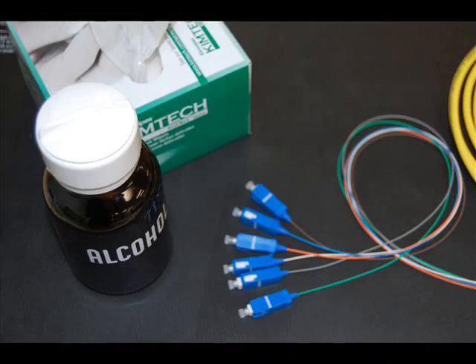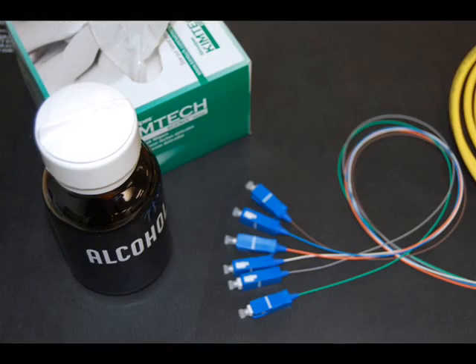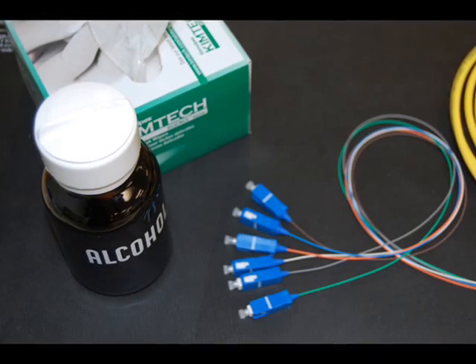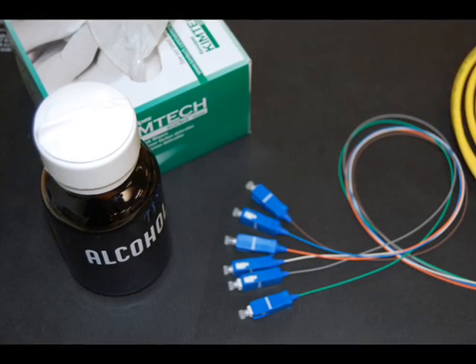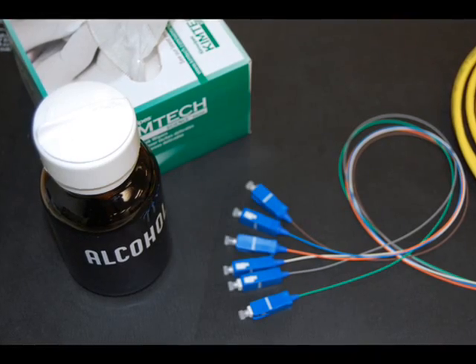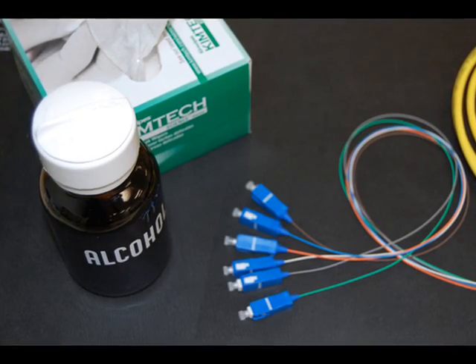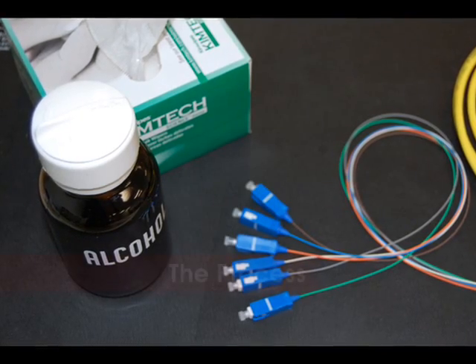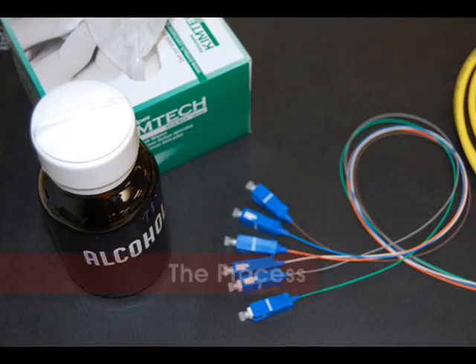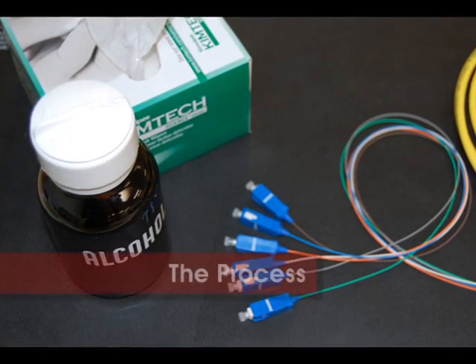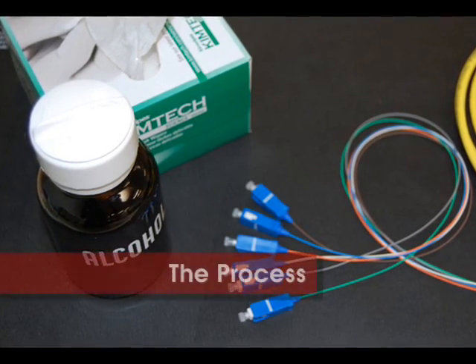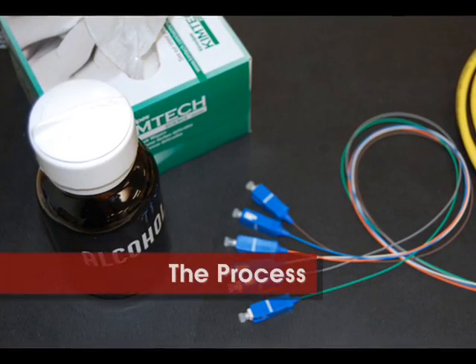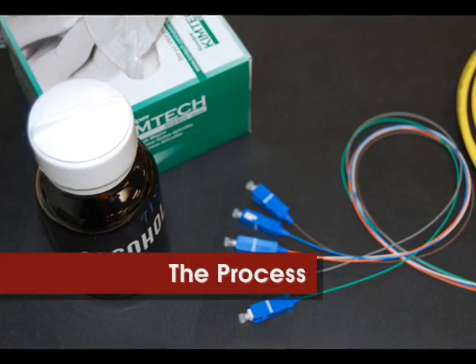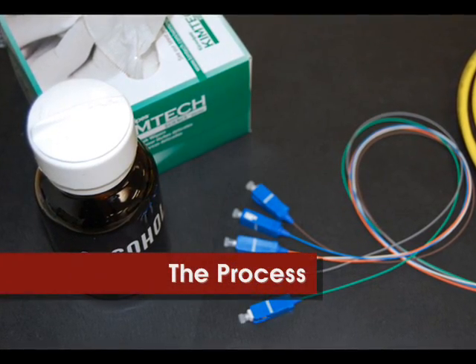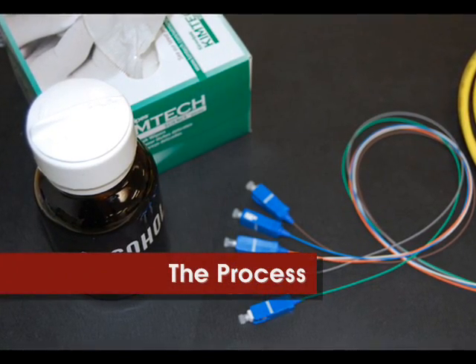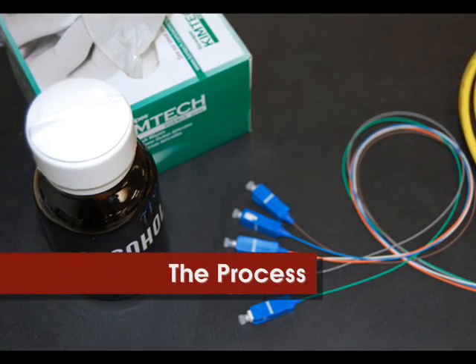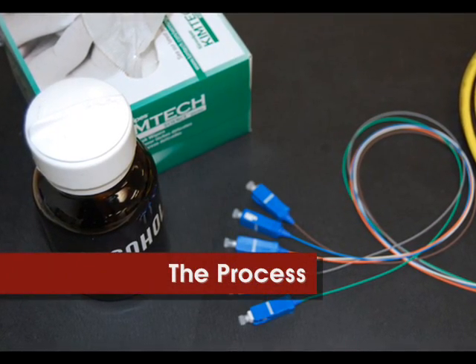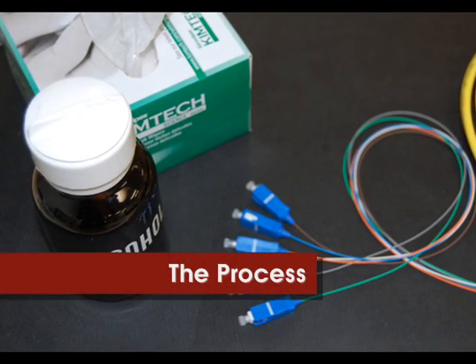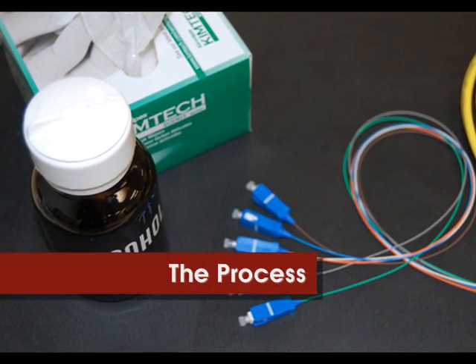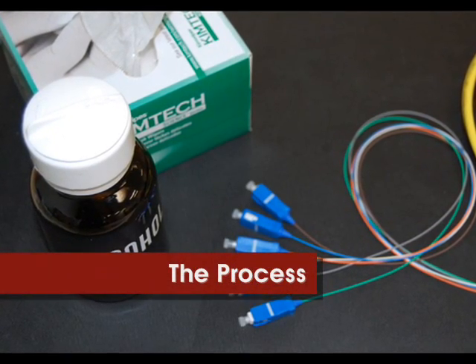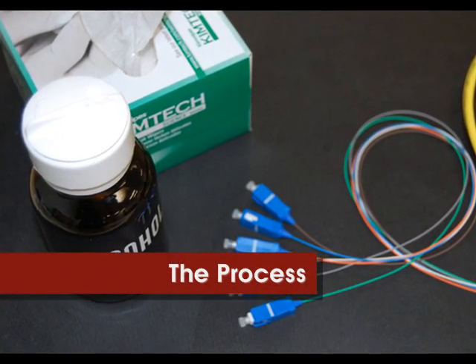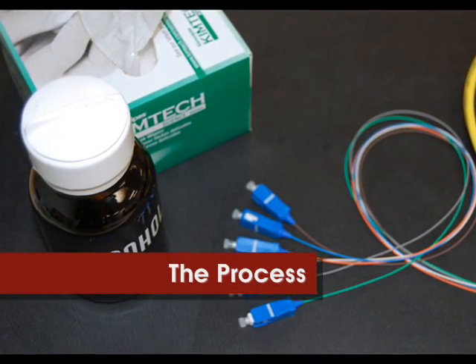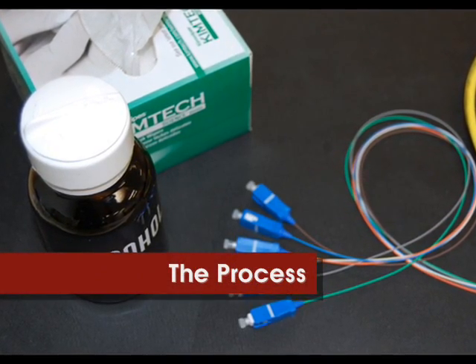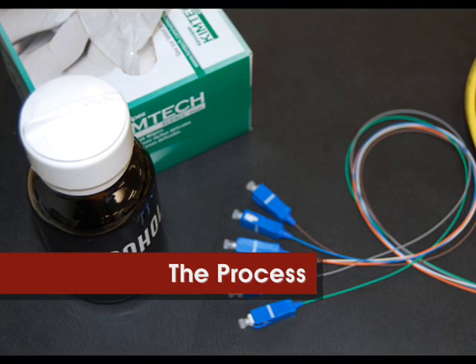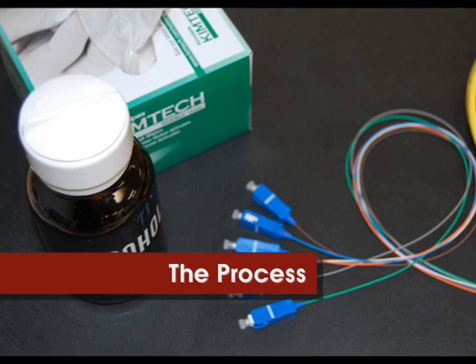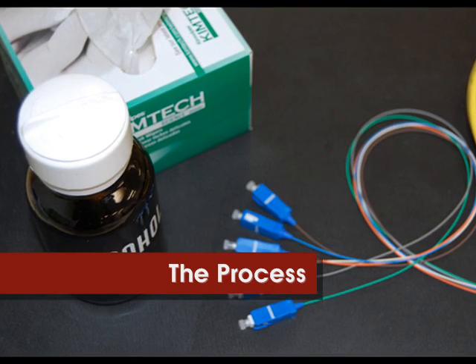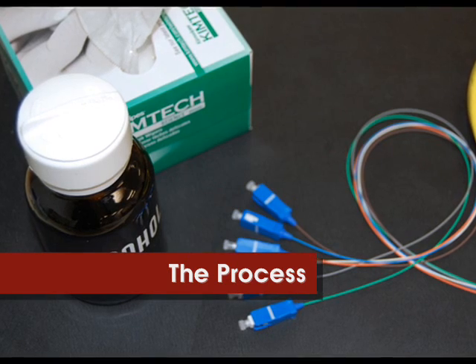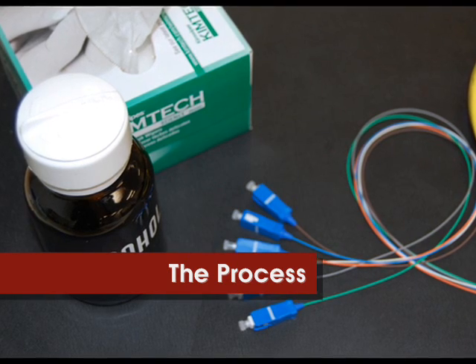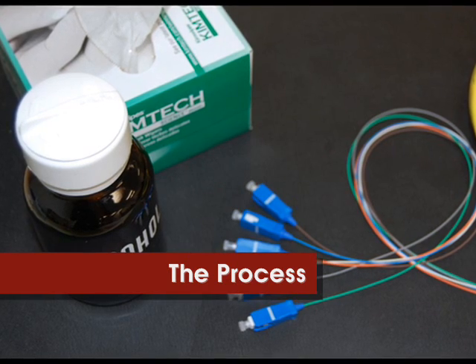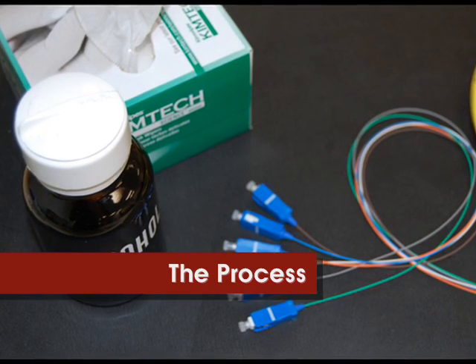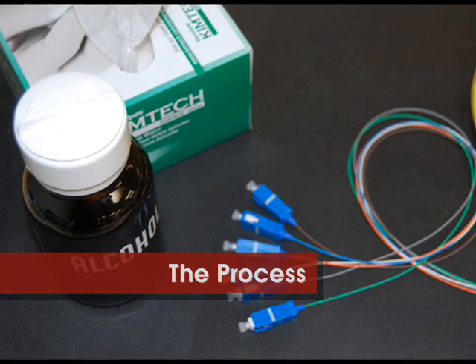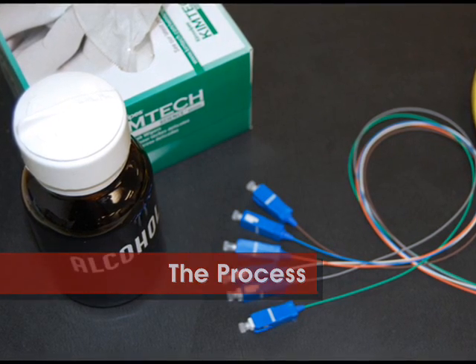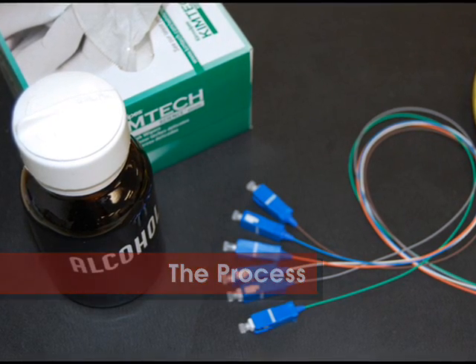So, how do you clean the optical connection? We are going to take you through the process step by step.